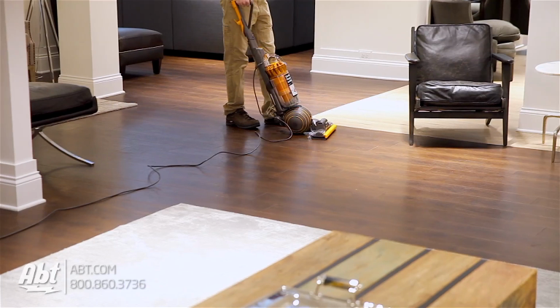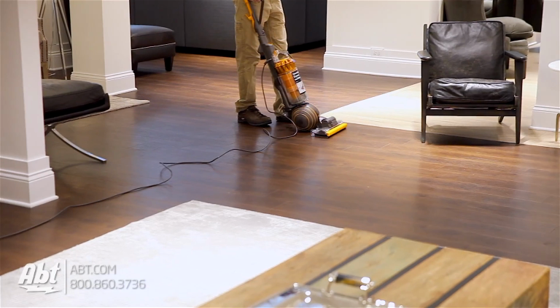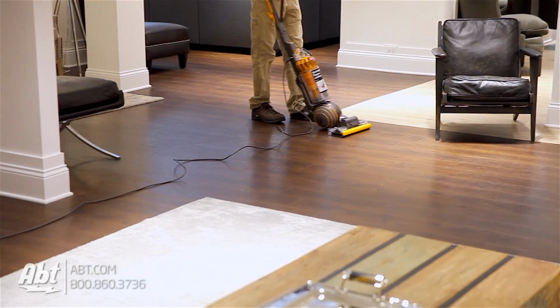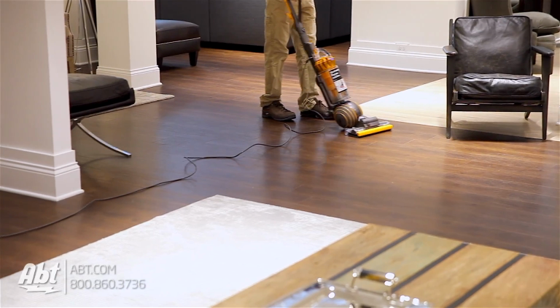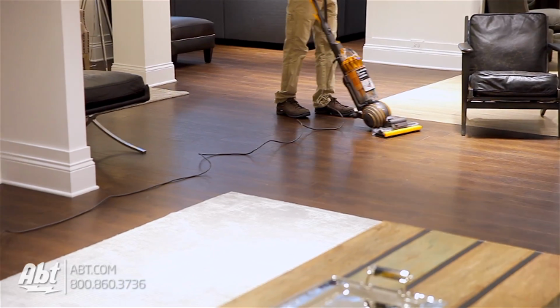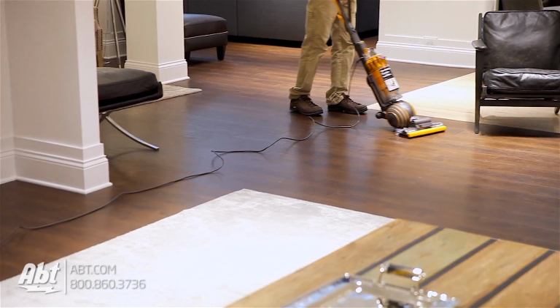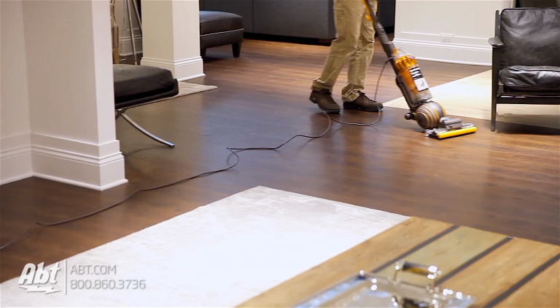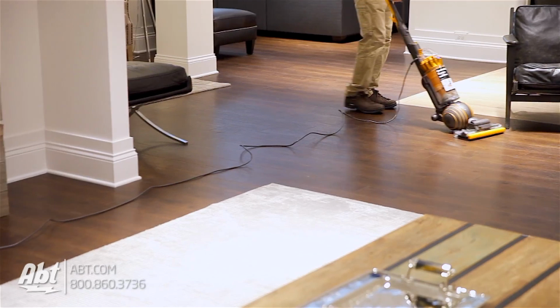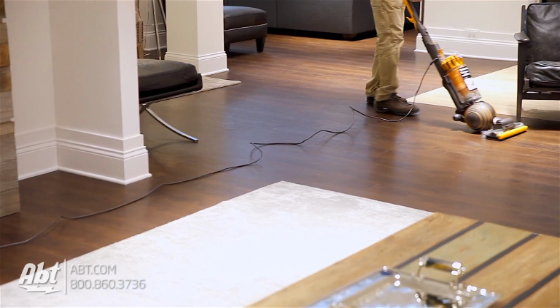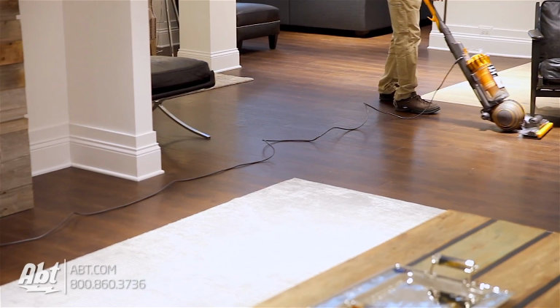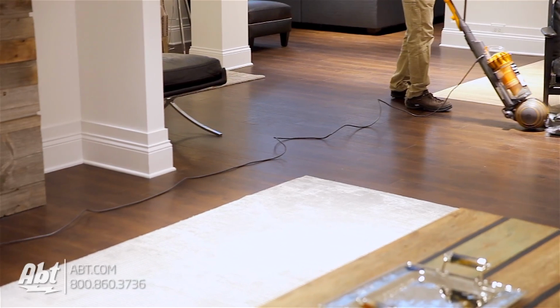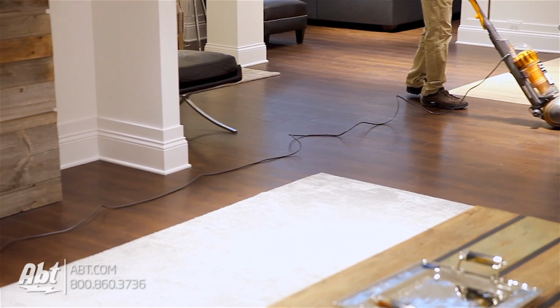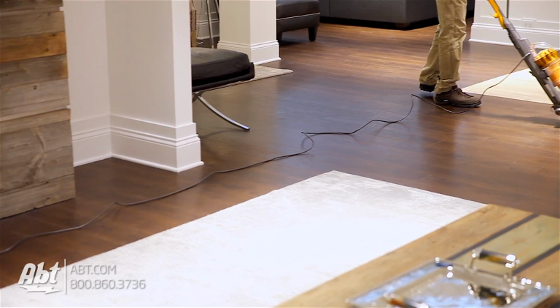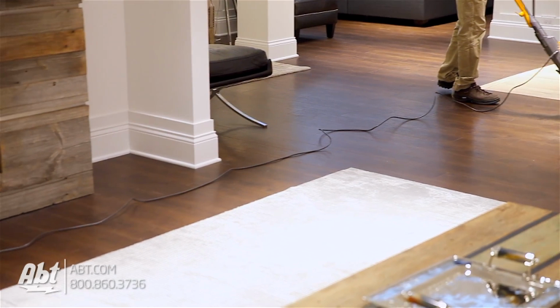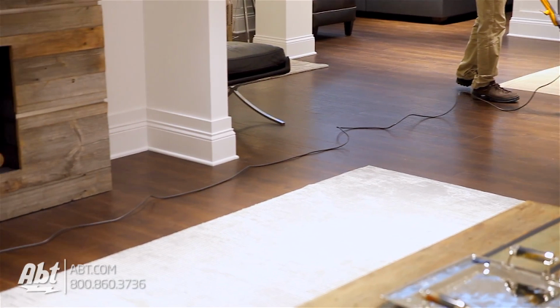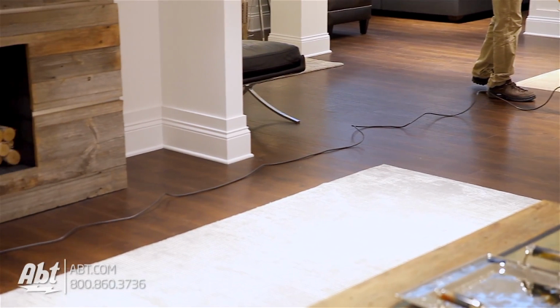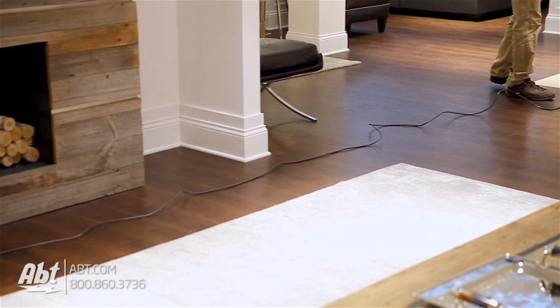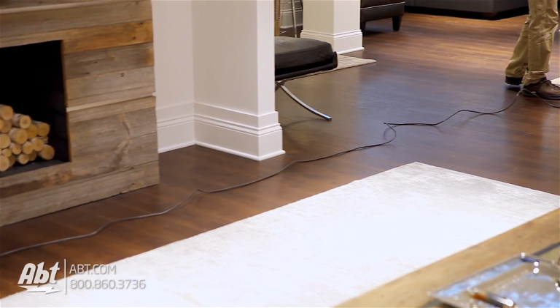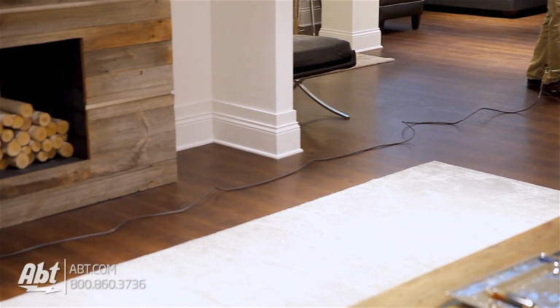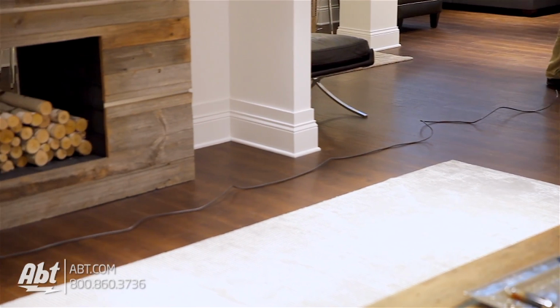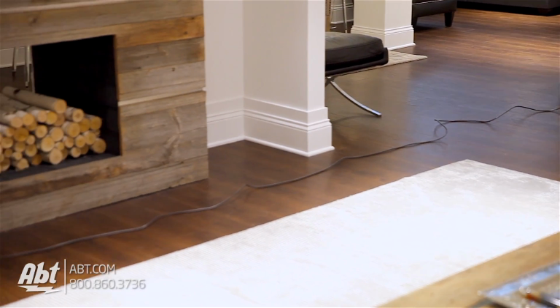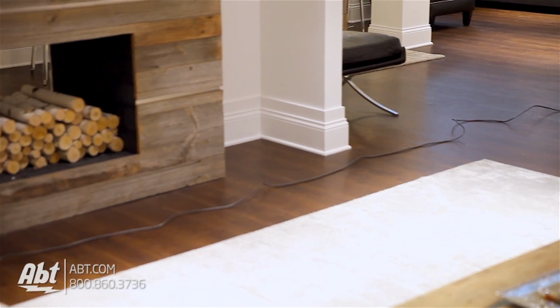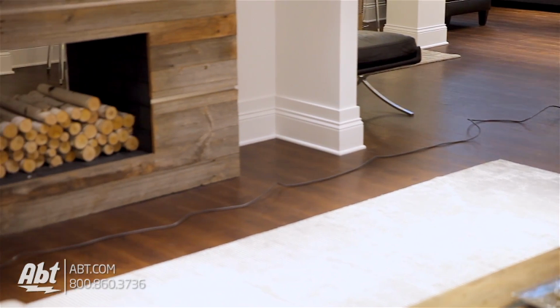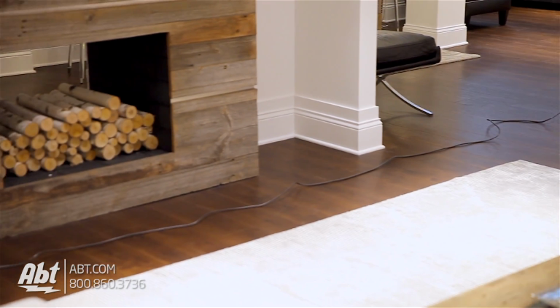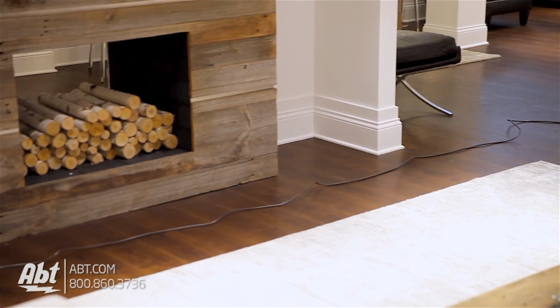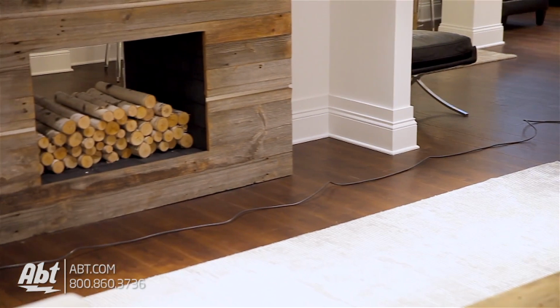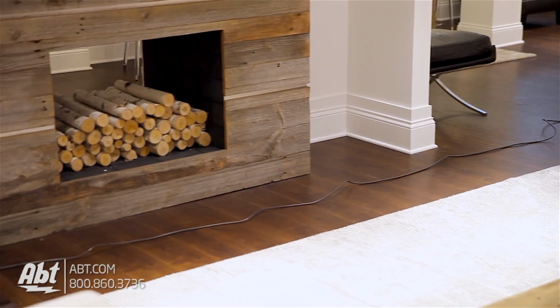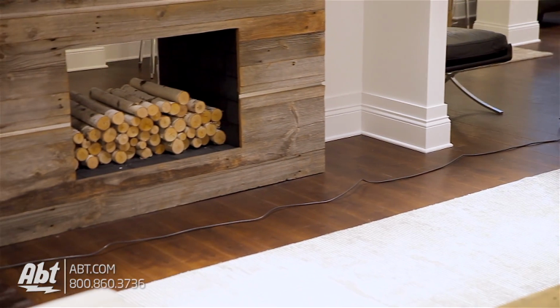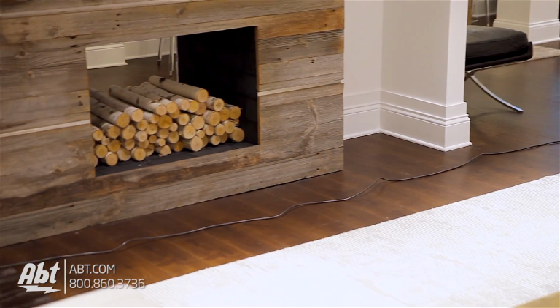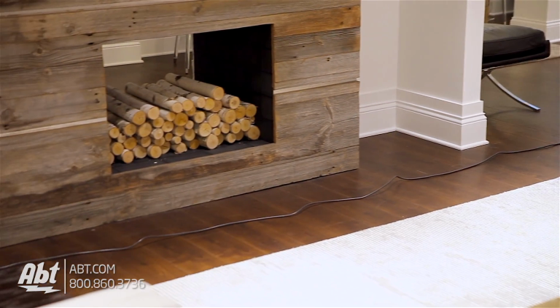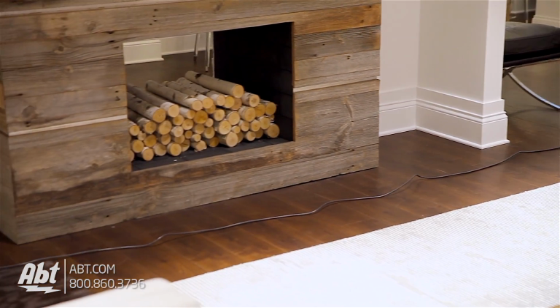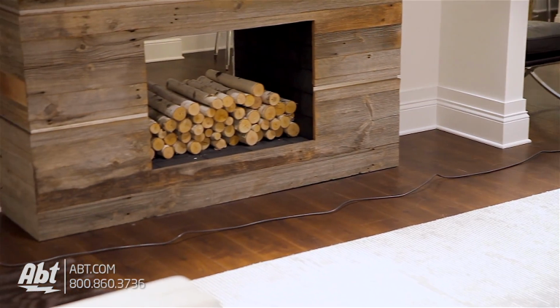The cord length is 31 feet and its maximum reach is 40 feet, so you won't find yourself having to unplug it multiple times to clean a room.